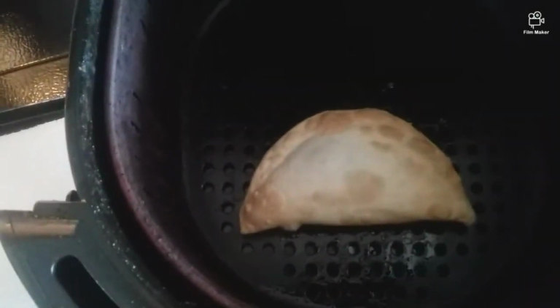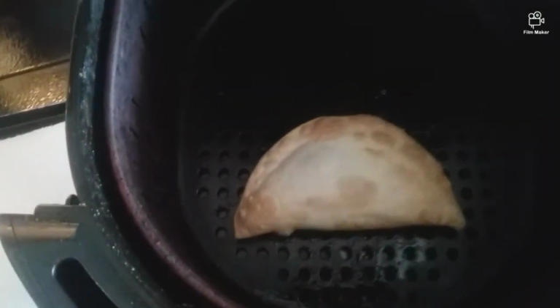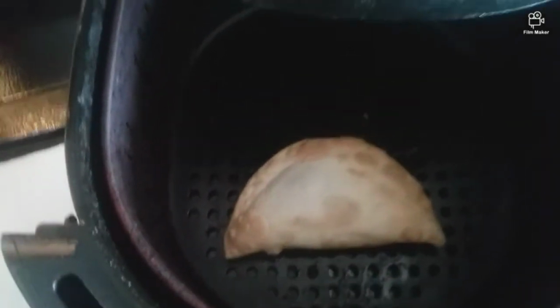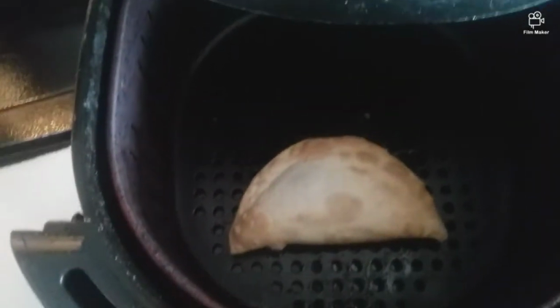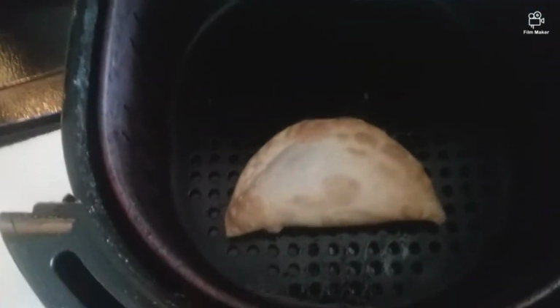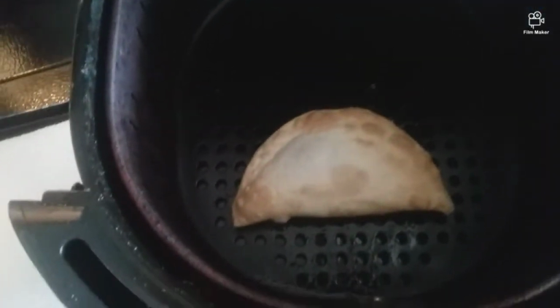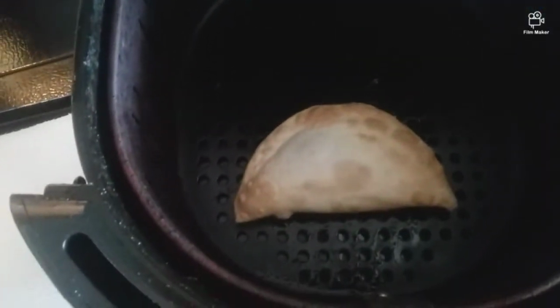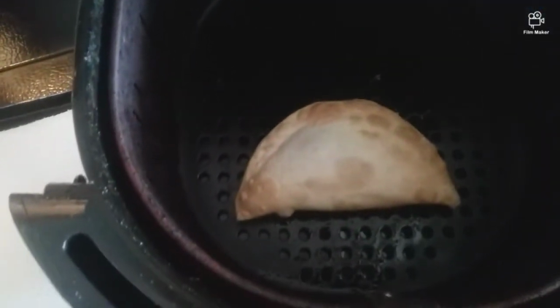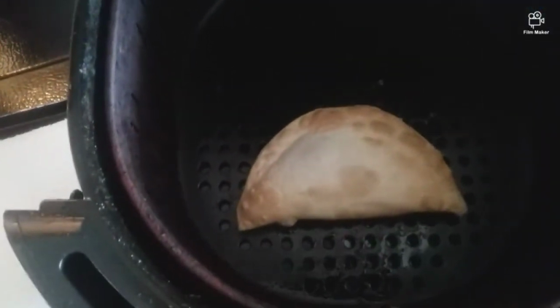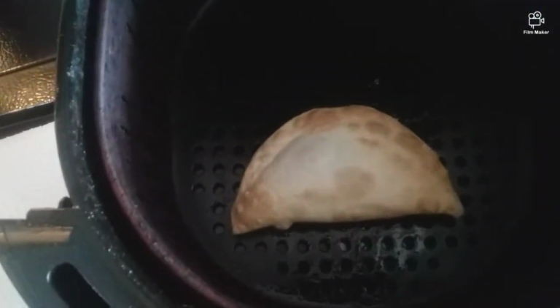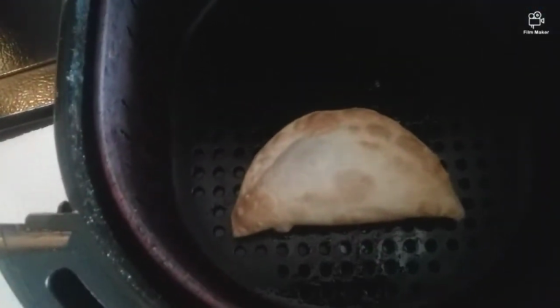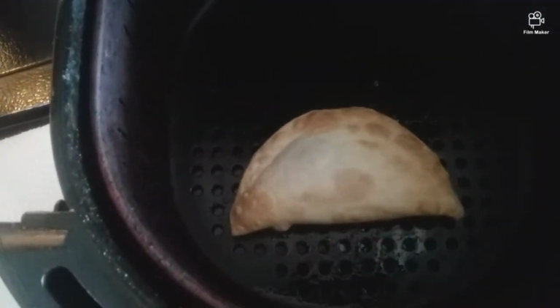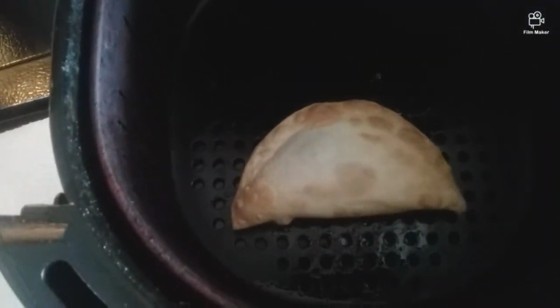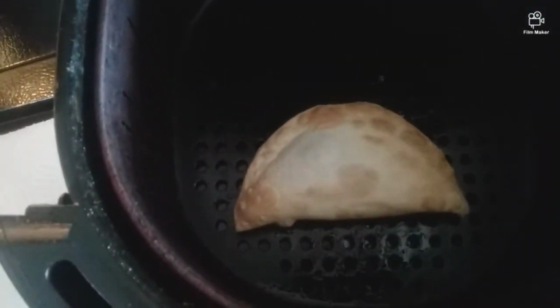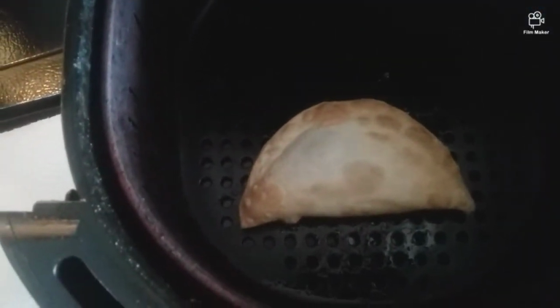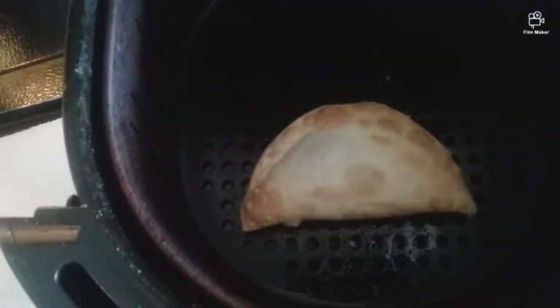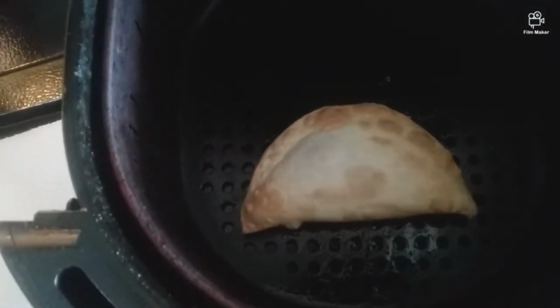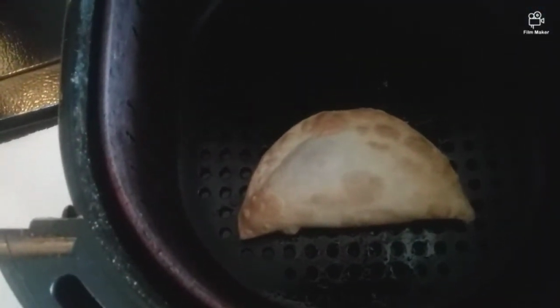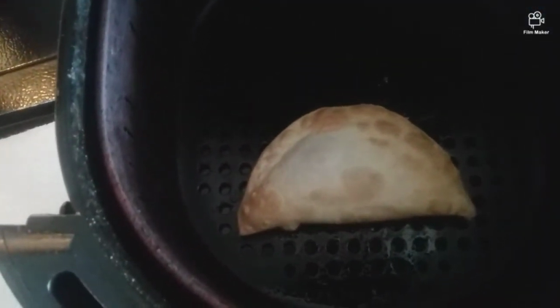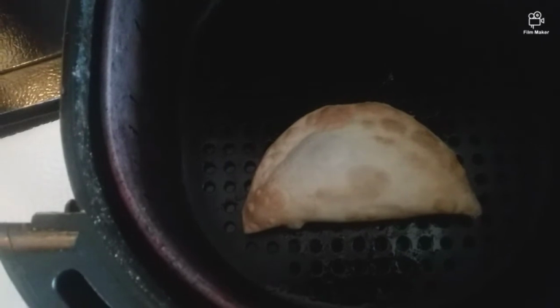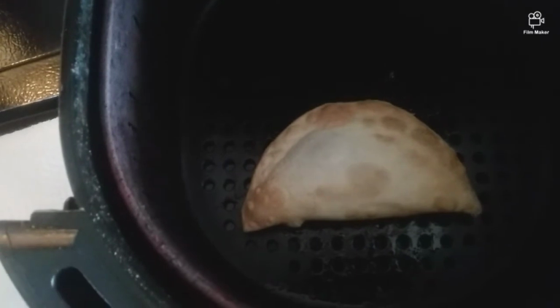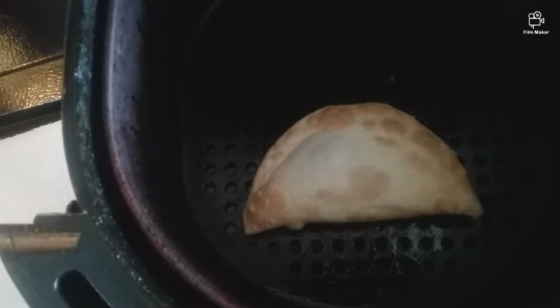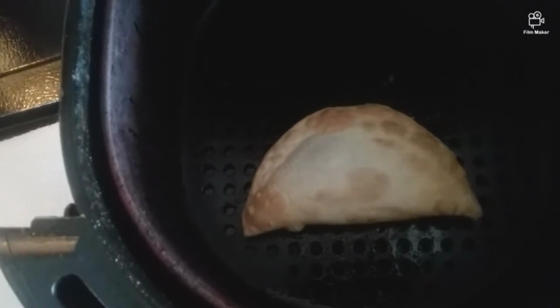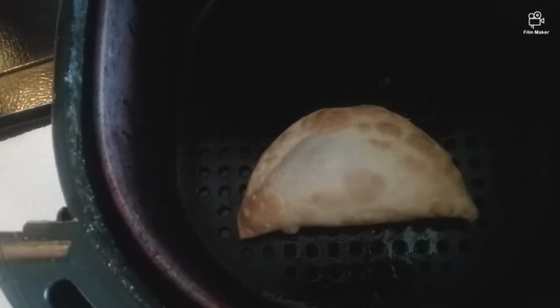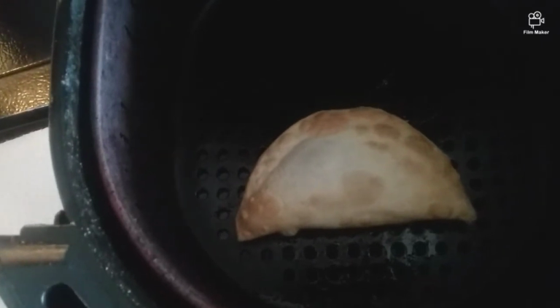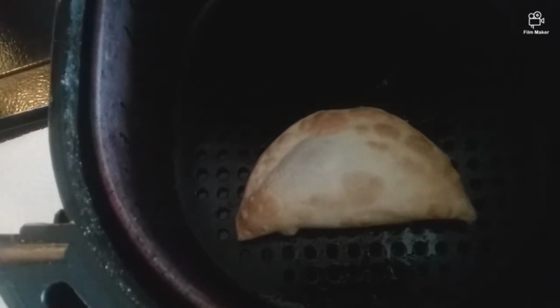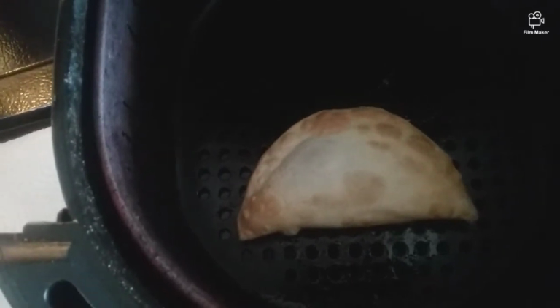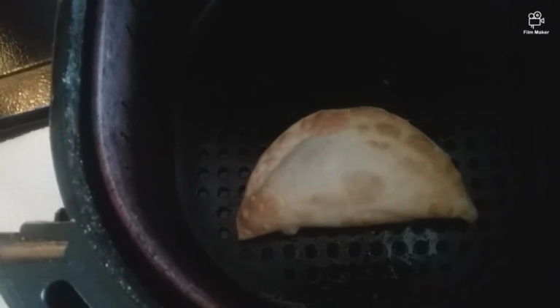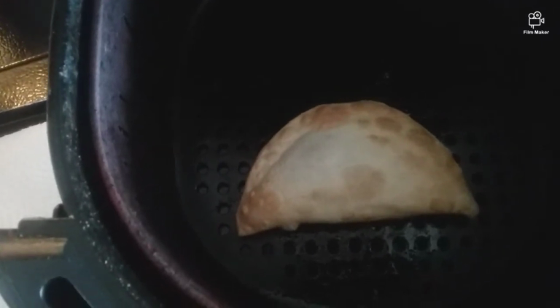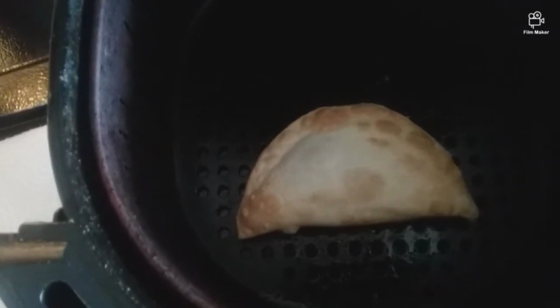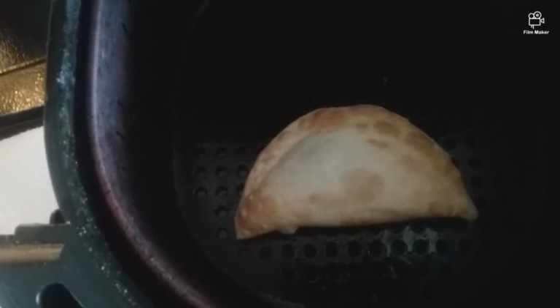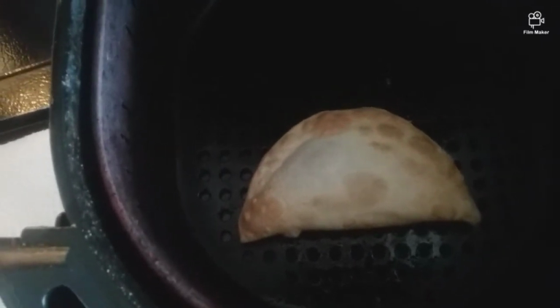This is five minutes after cooking. I'm going to flip it over and do another five minutes.